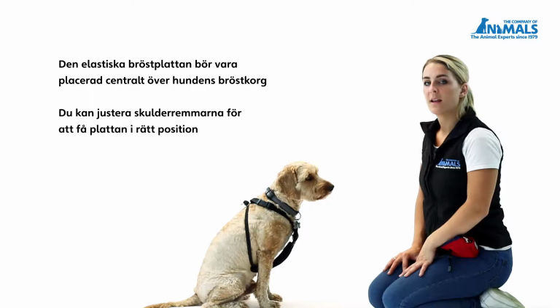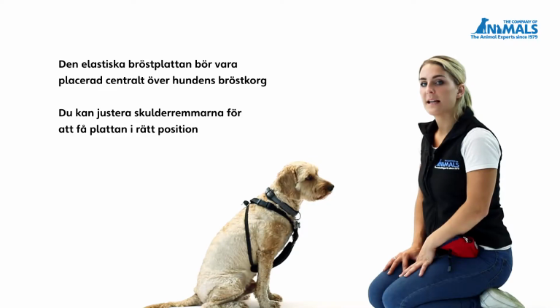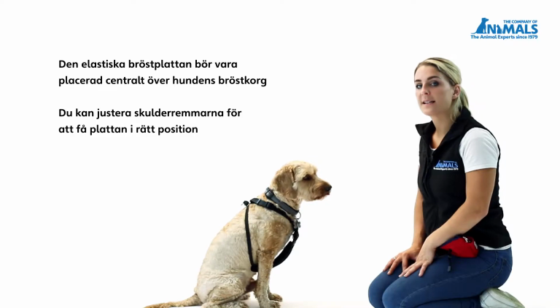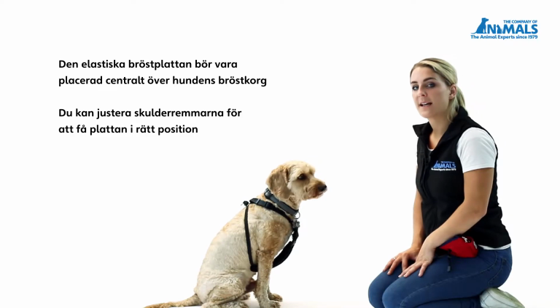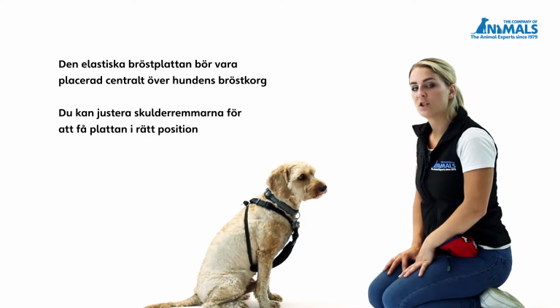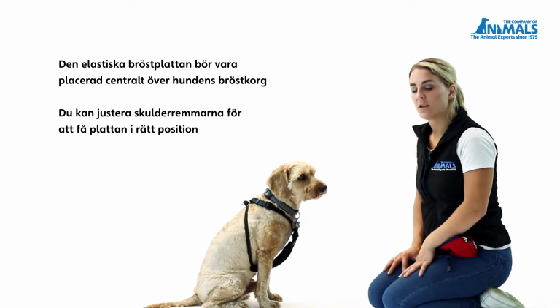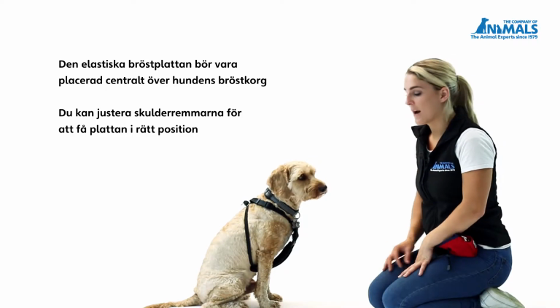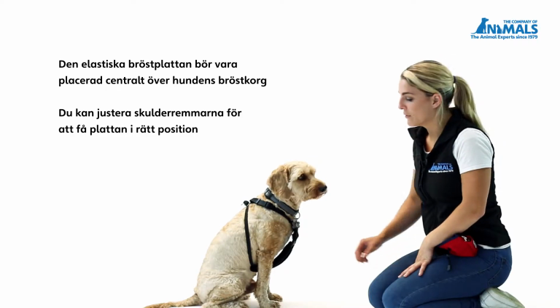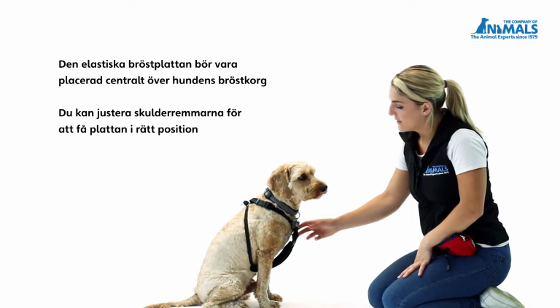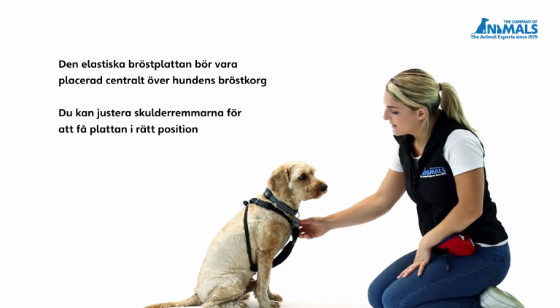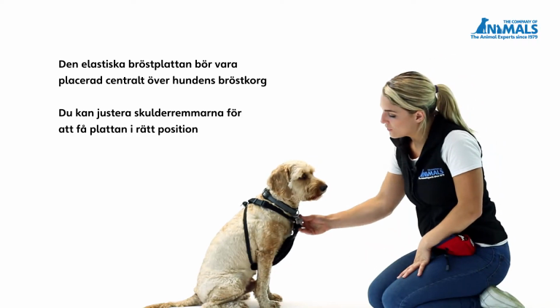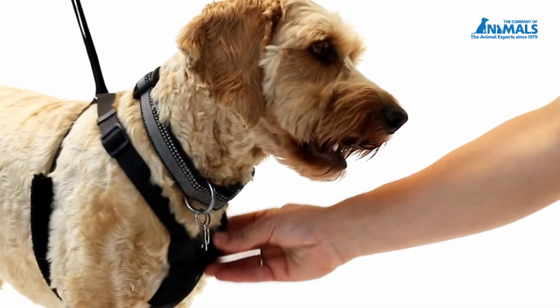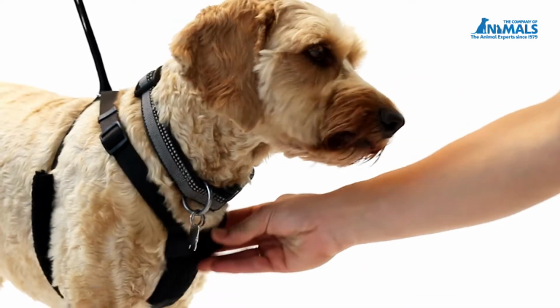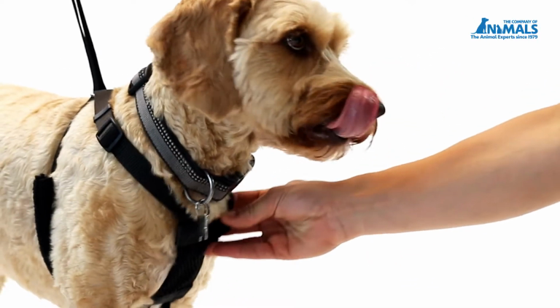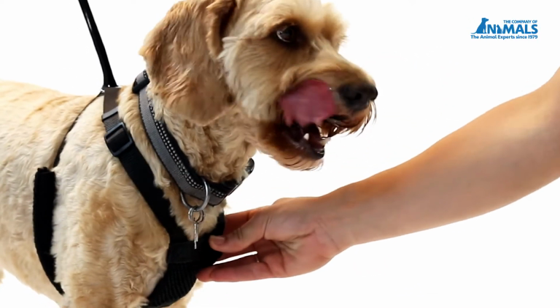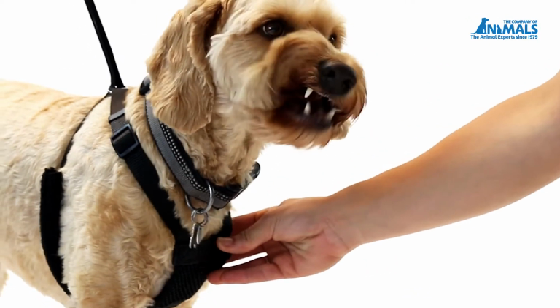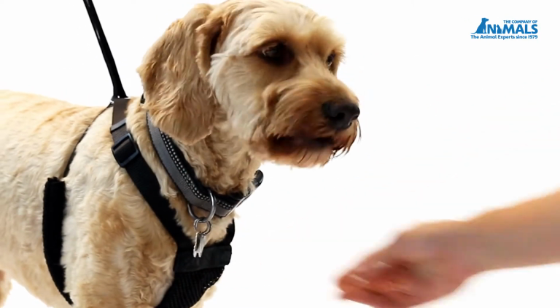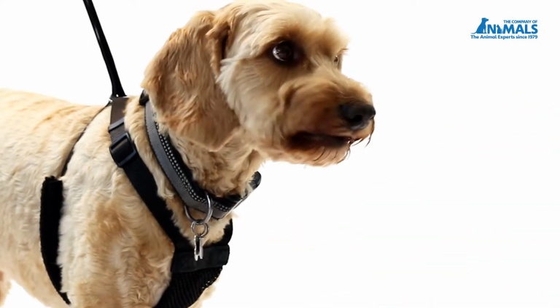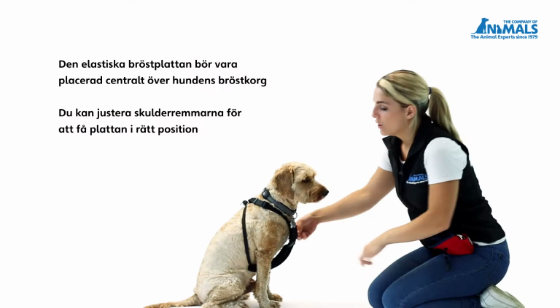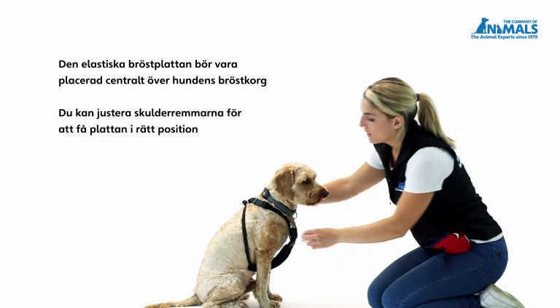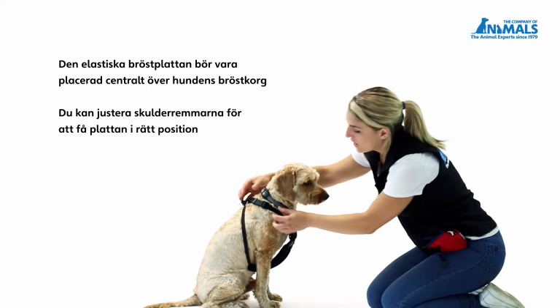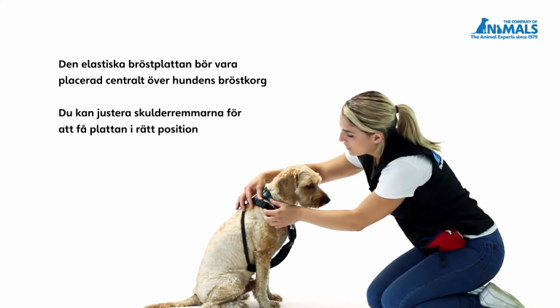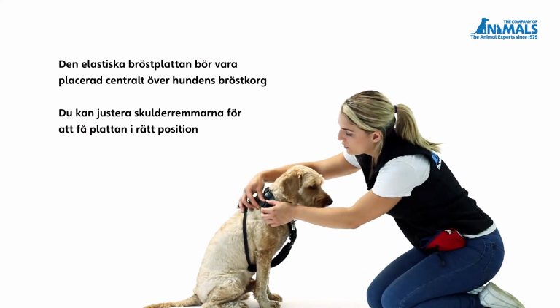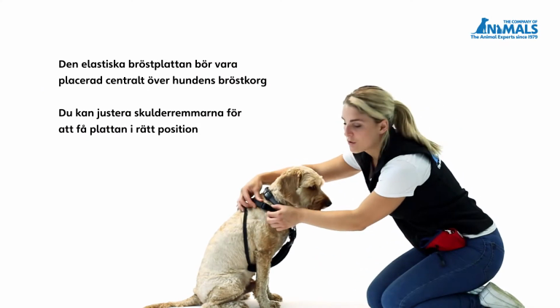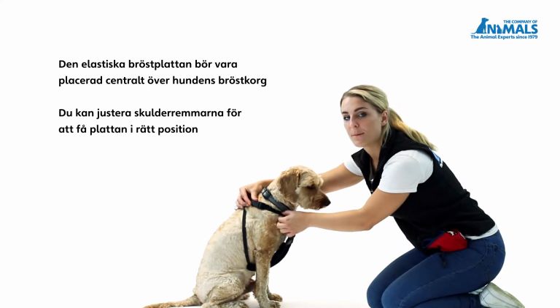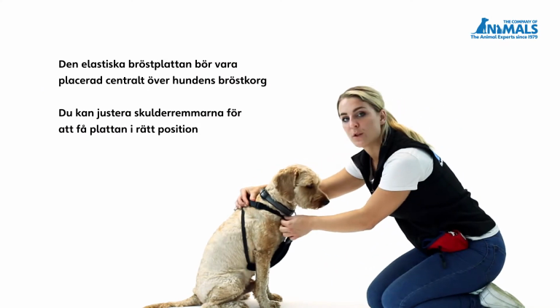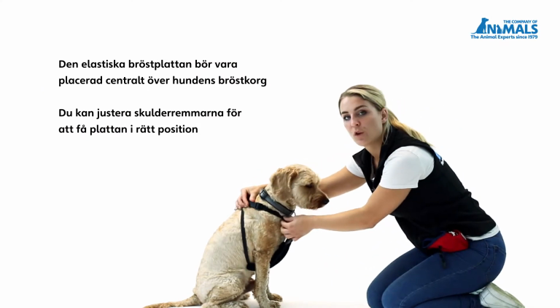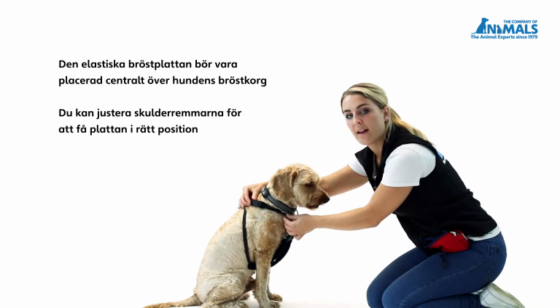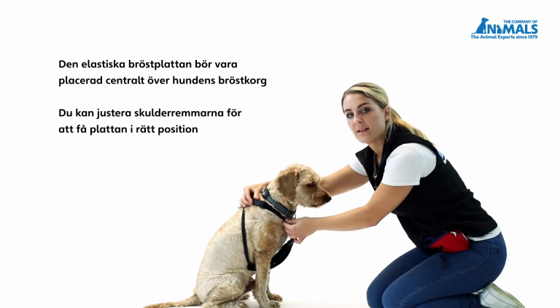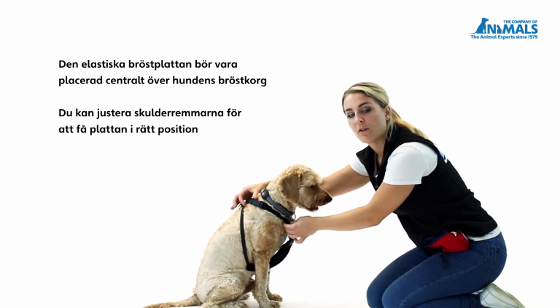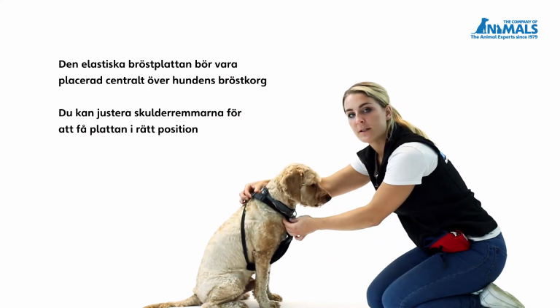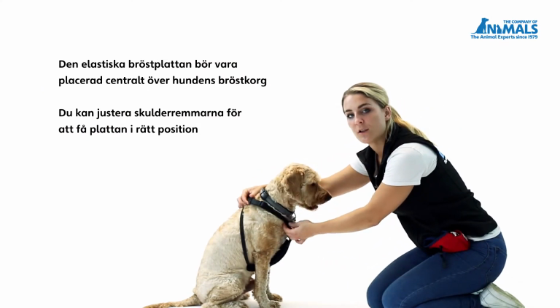The elasticated chest strap should sit centrally over your dog's chest. You can adjust the shoulder straps to ensure you get this in the correct position.